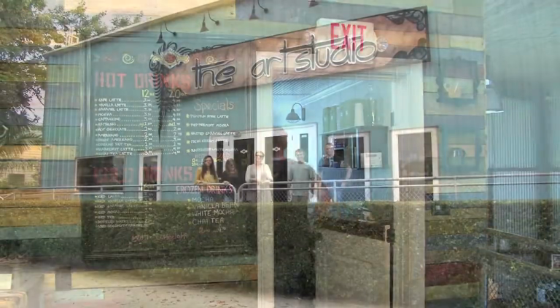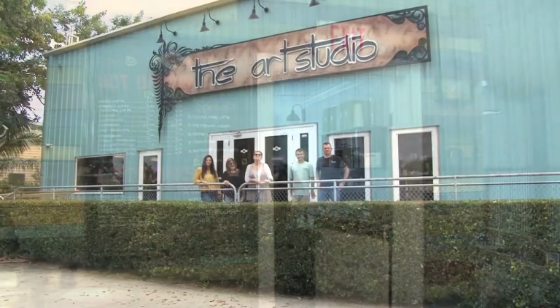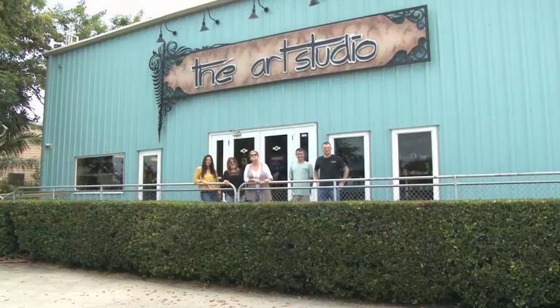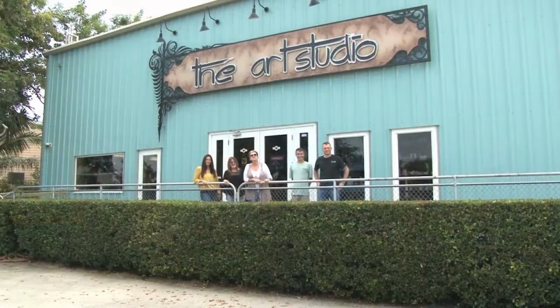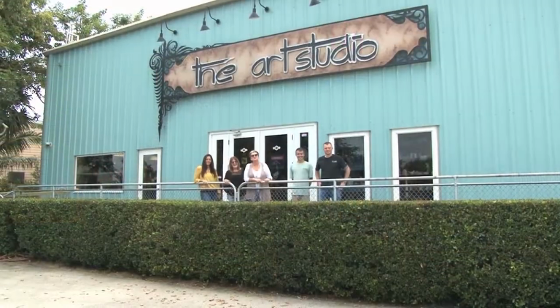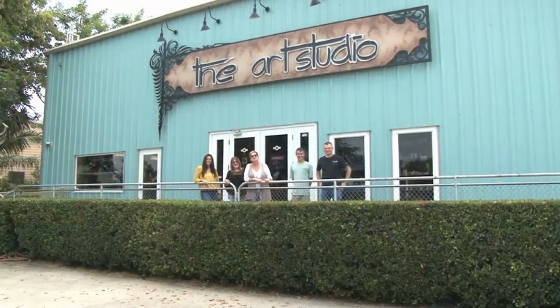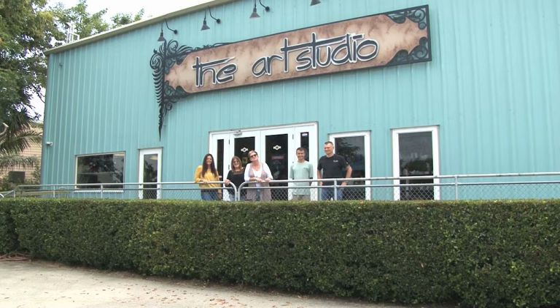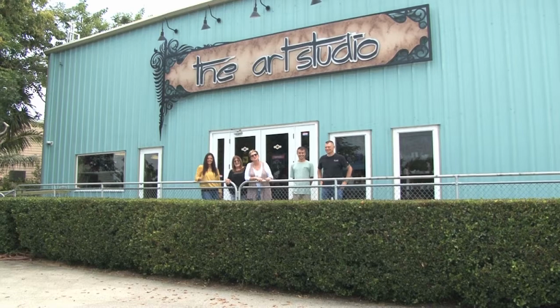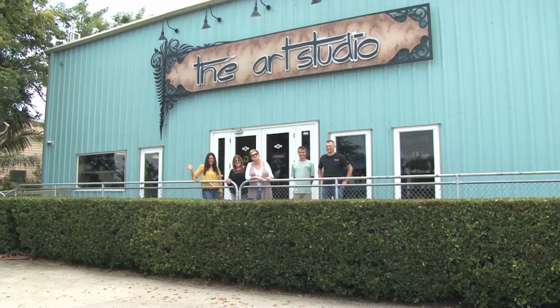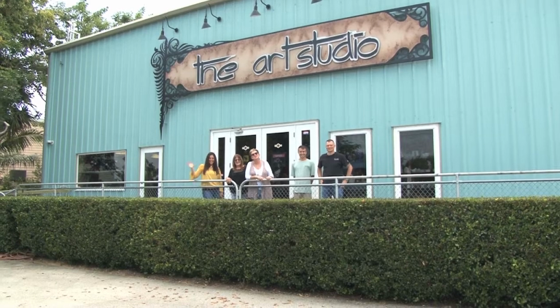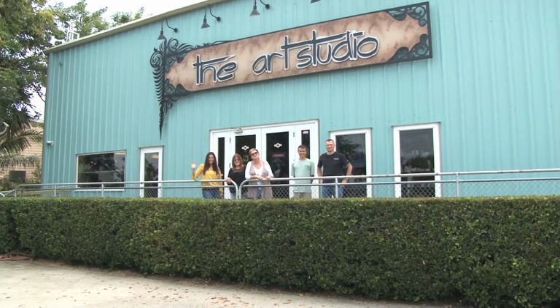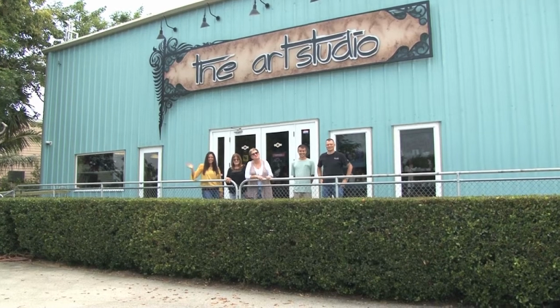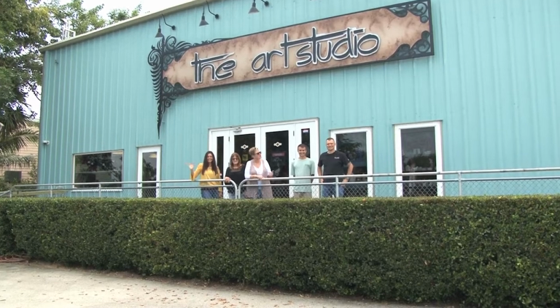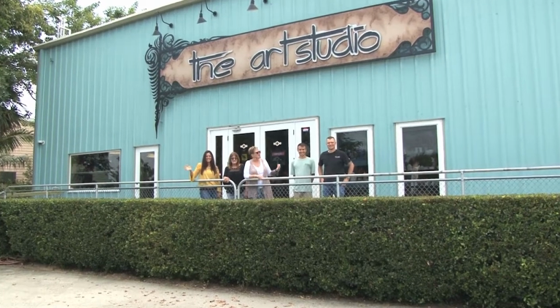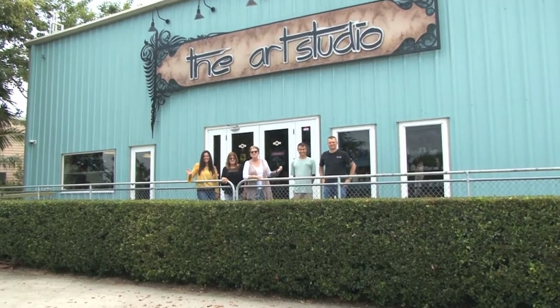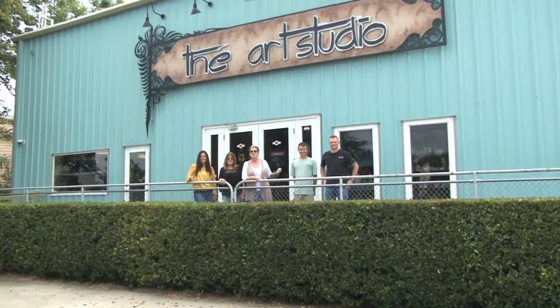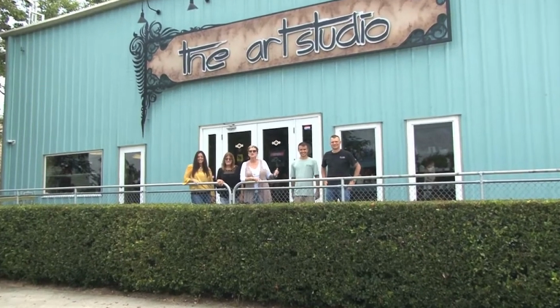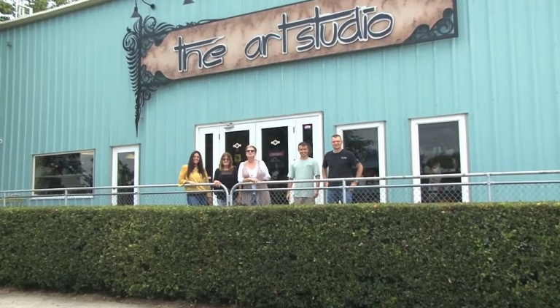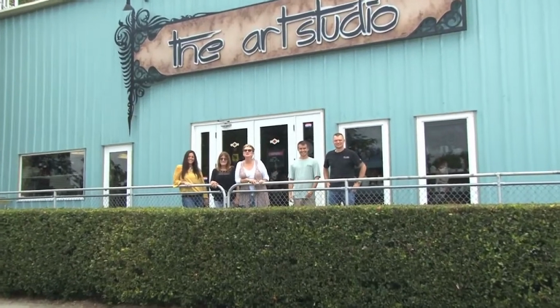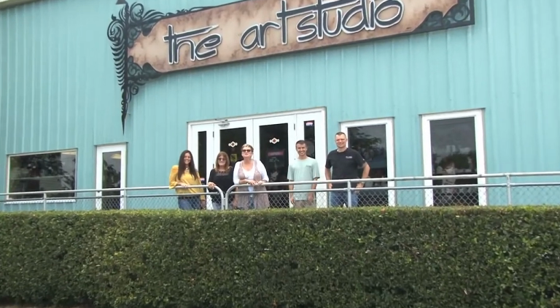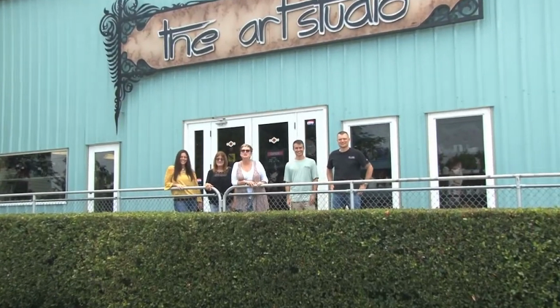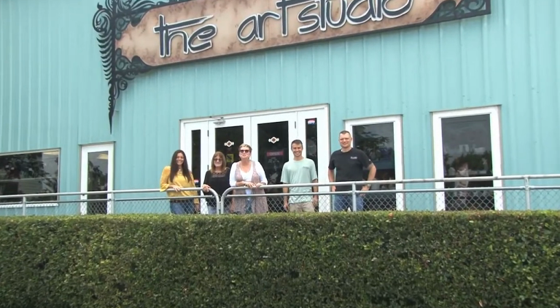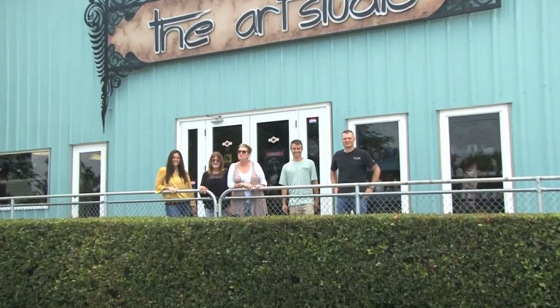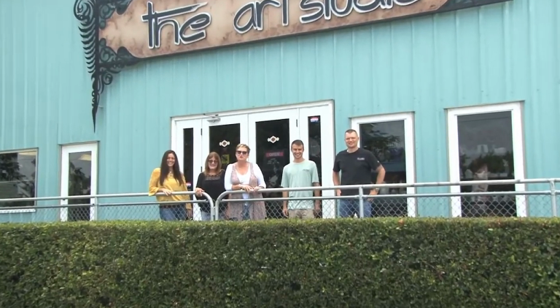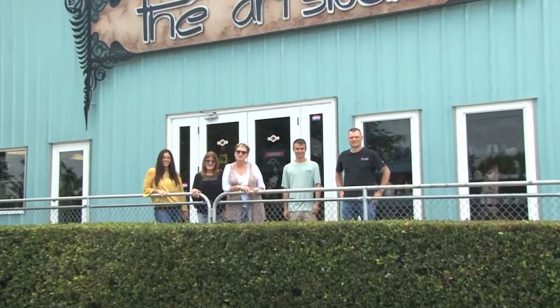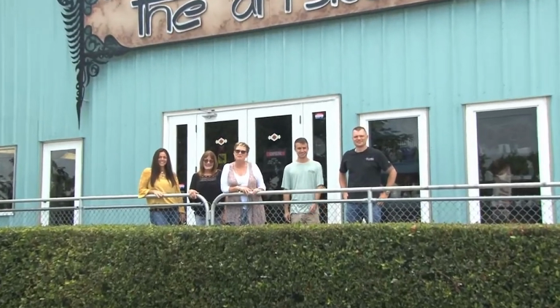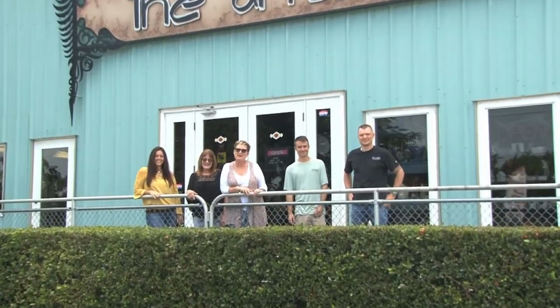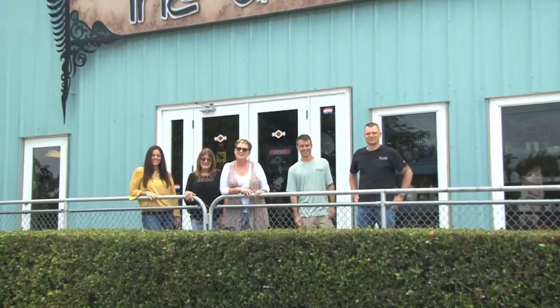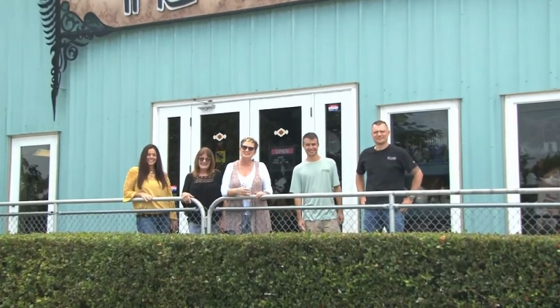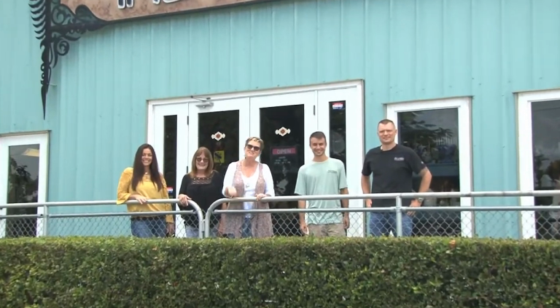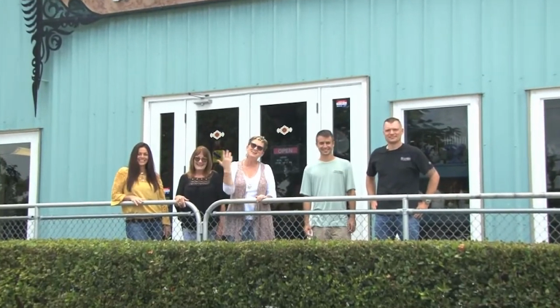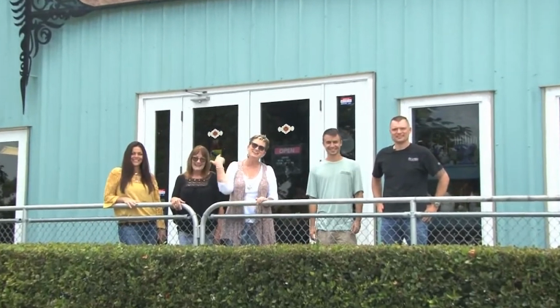Good morning and welcome to the art studio. This is the art studio team and we're ready to play. Come on in.